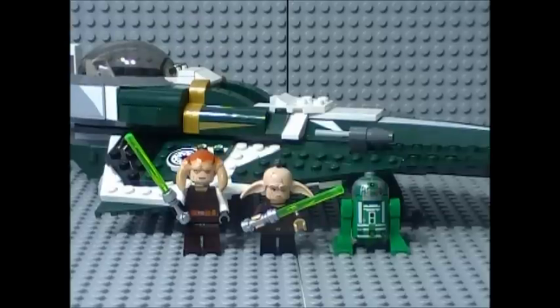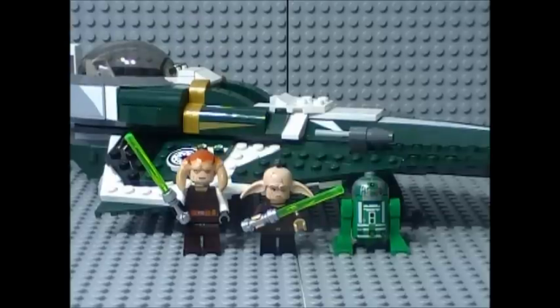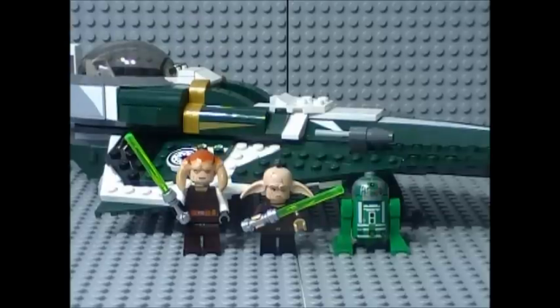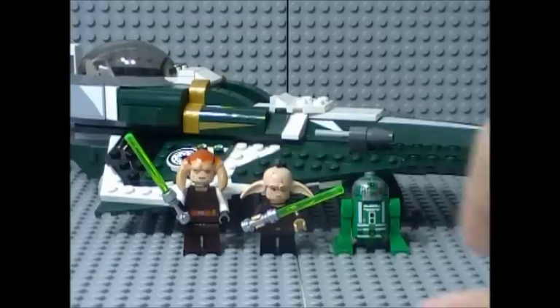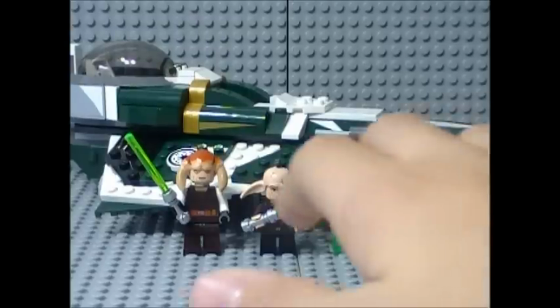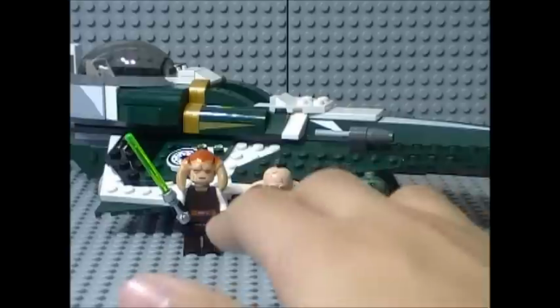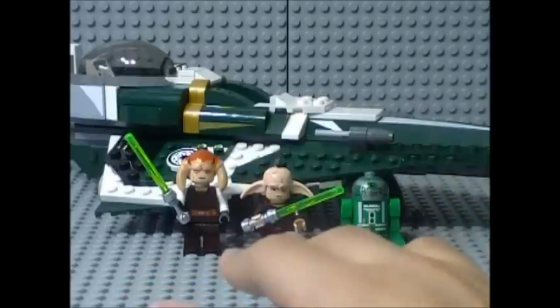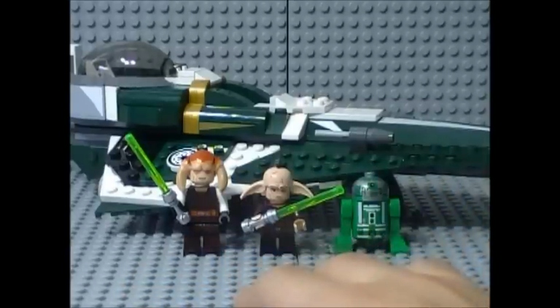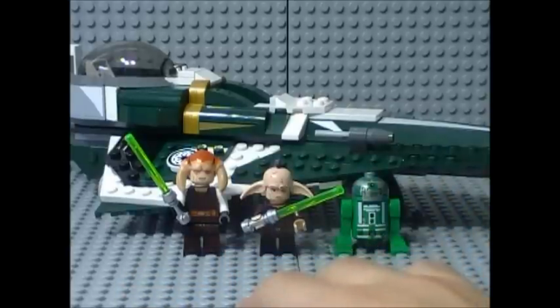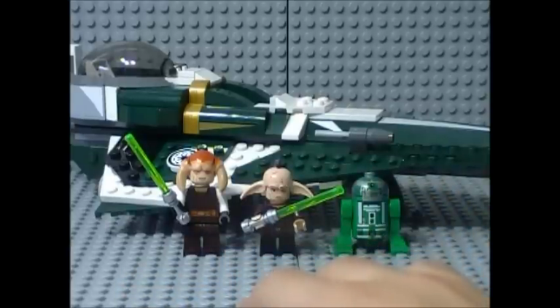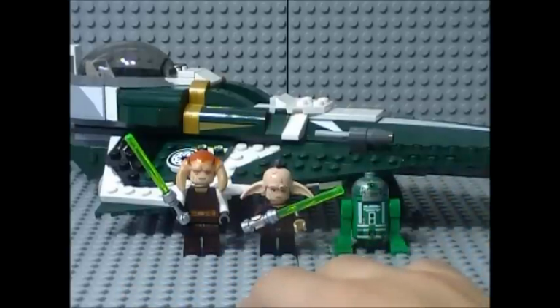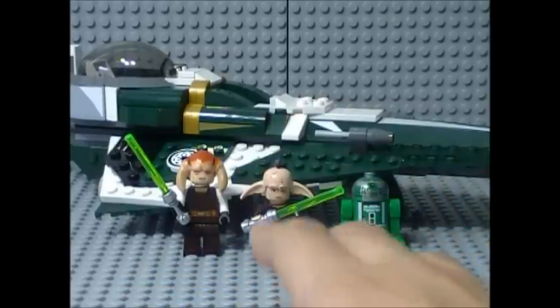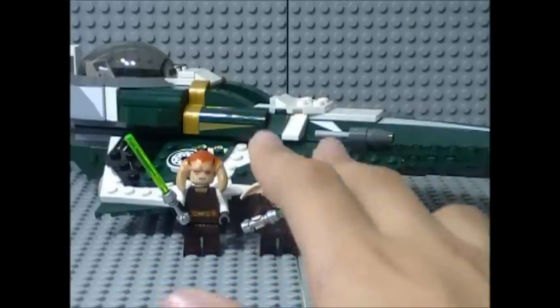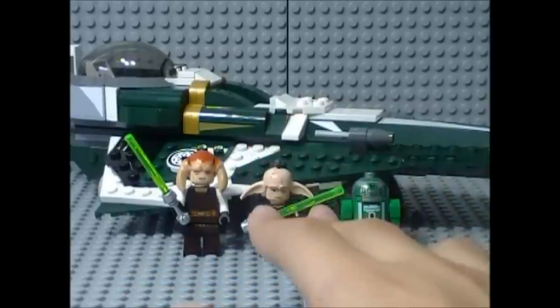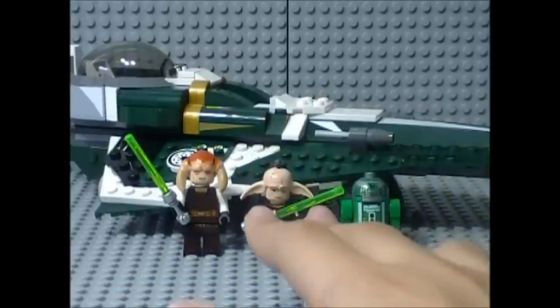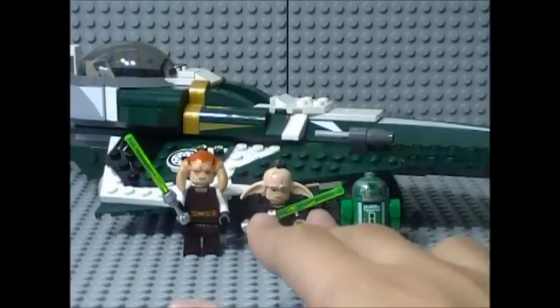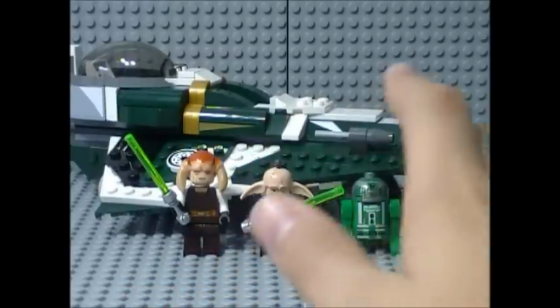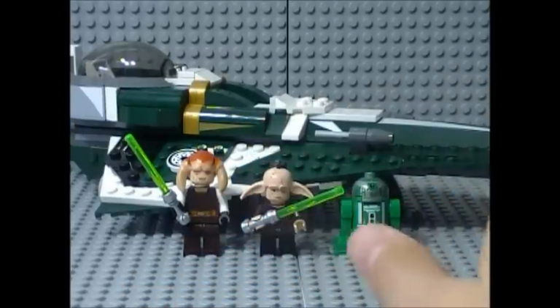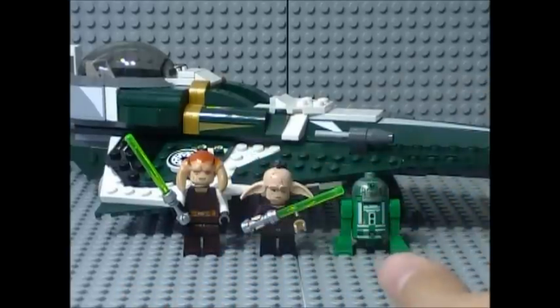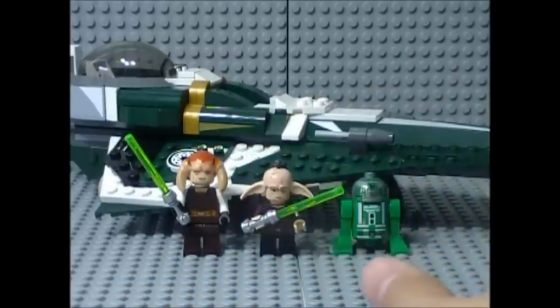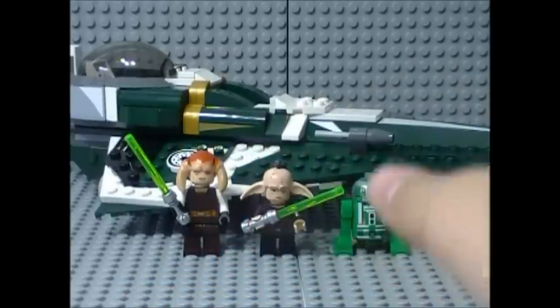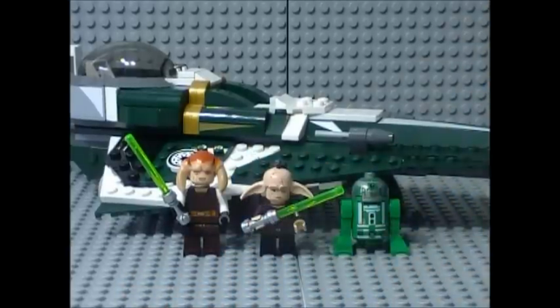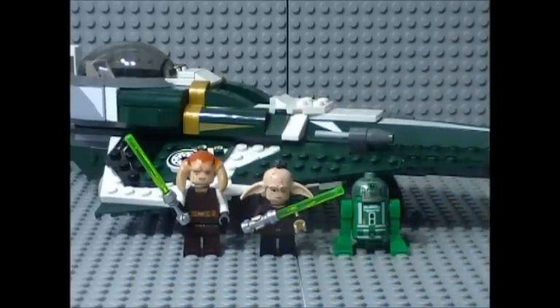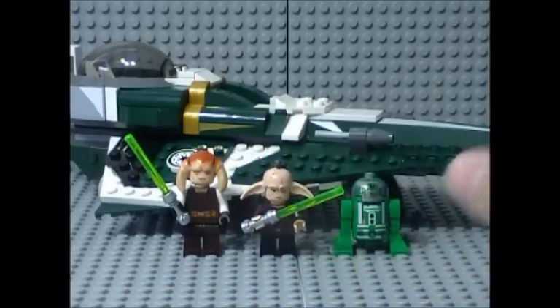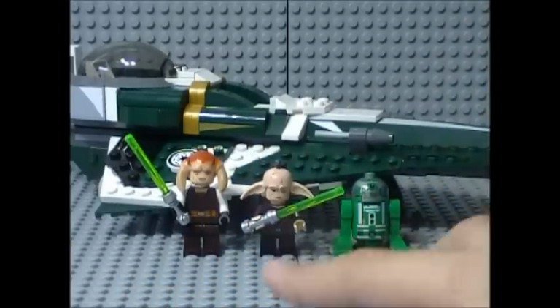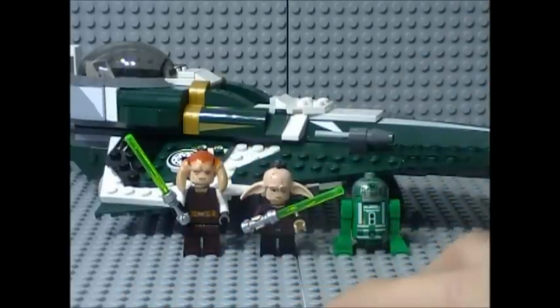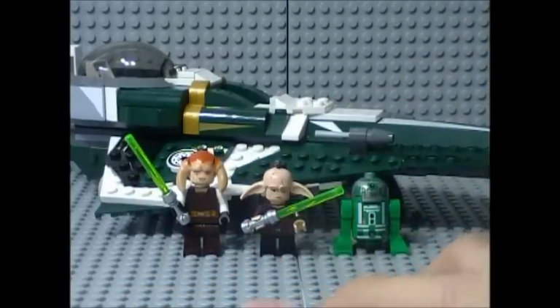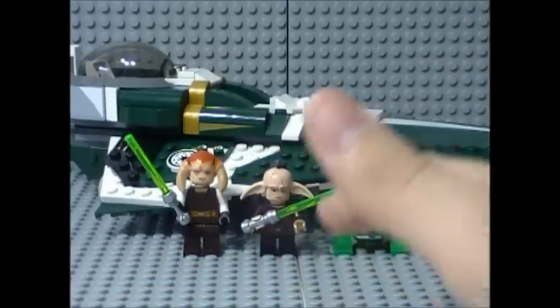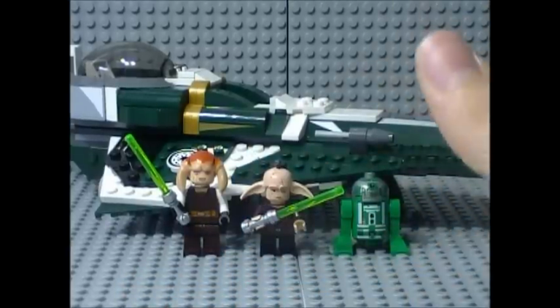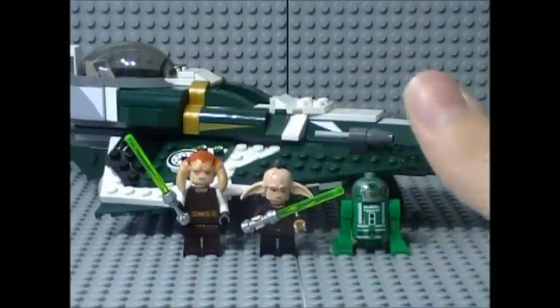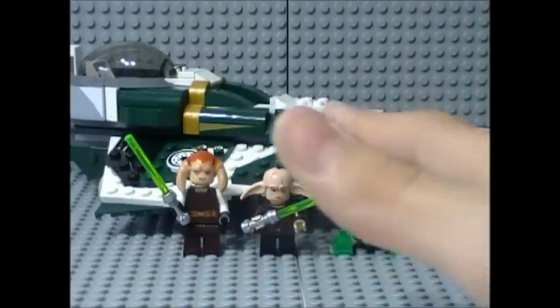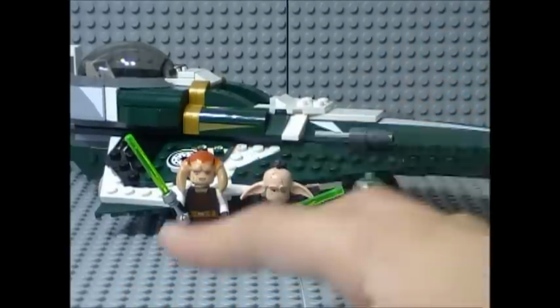Included with the set are 3 minifigures, 2 of which are new, the other one which is an older minifigure, and Saucy Tinn's Jedi Starfighter.